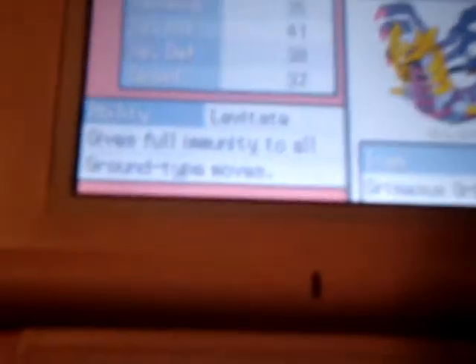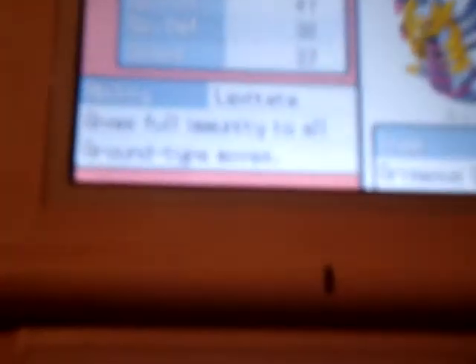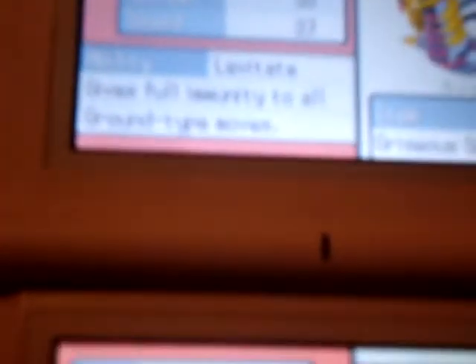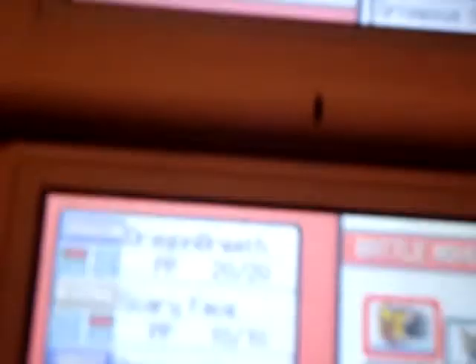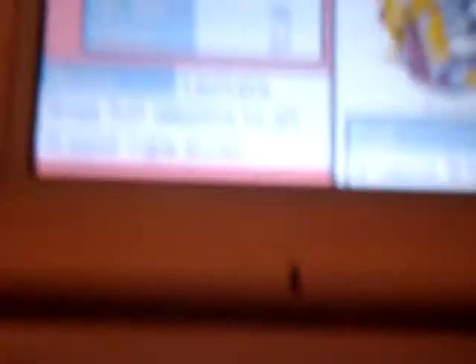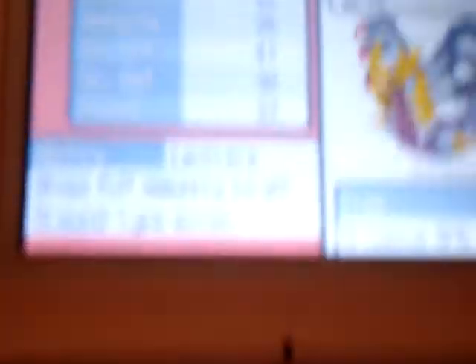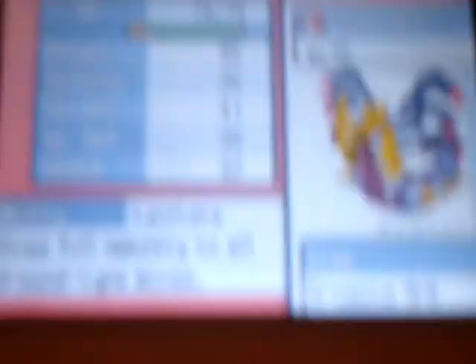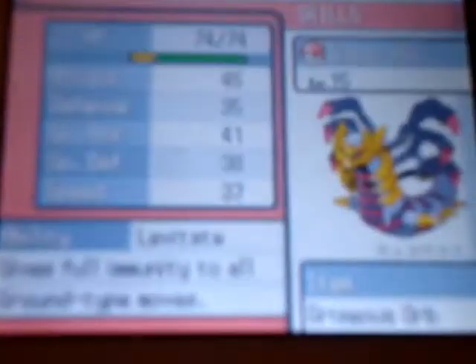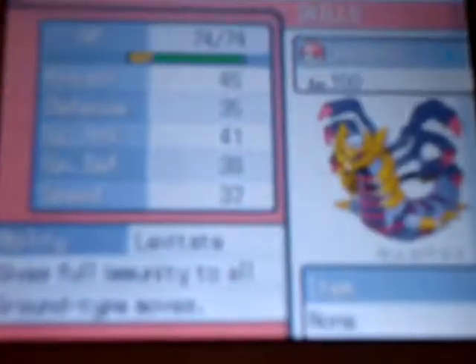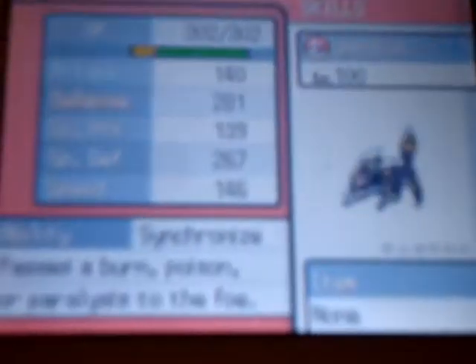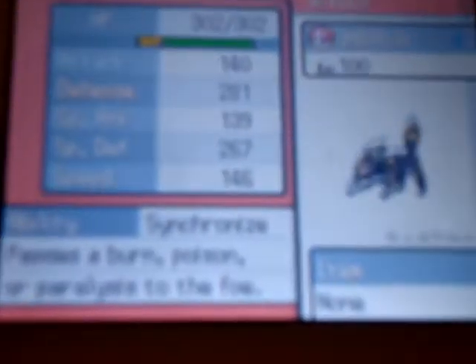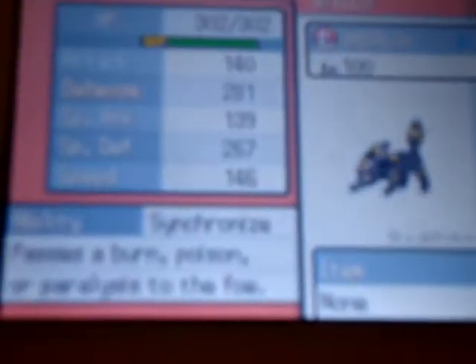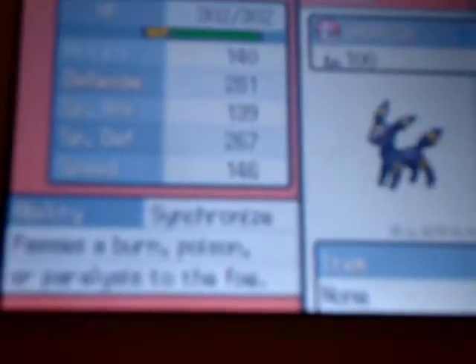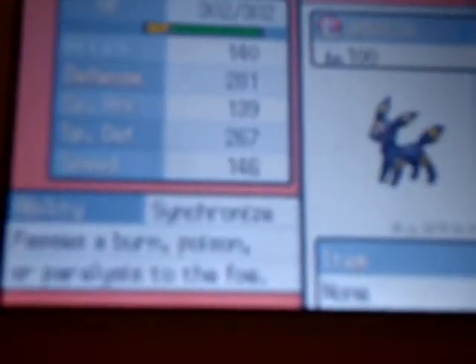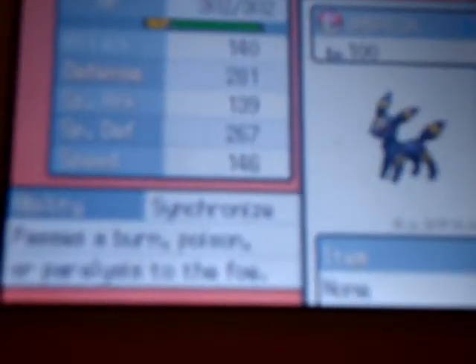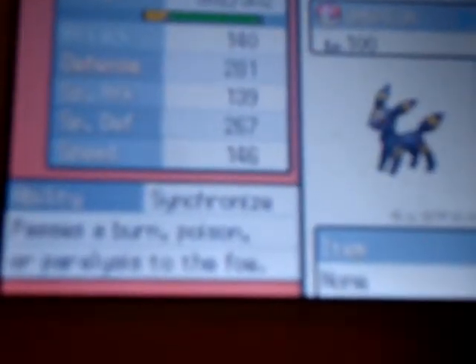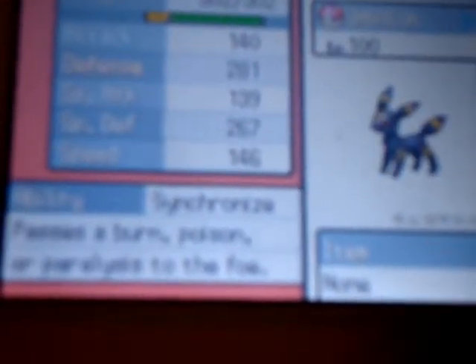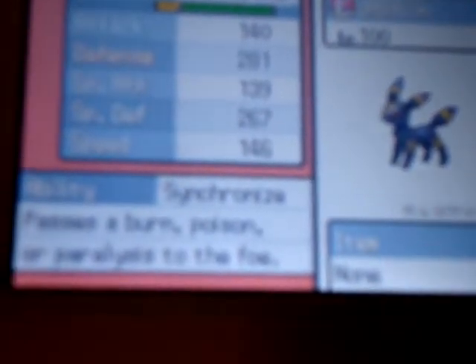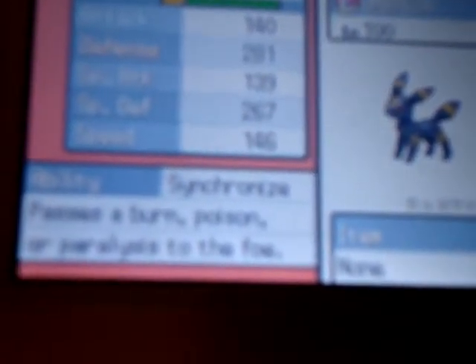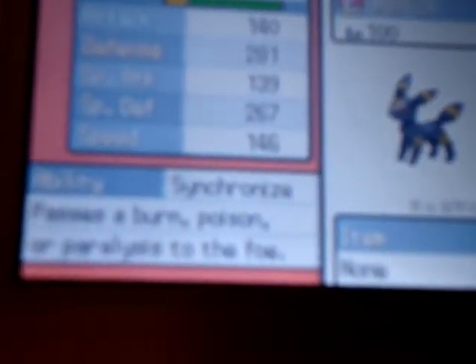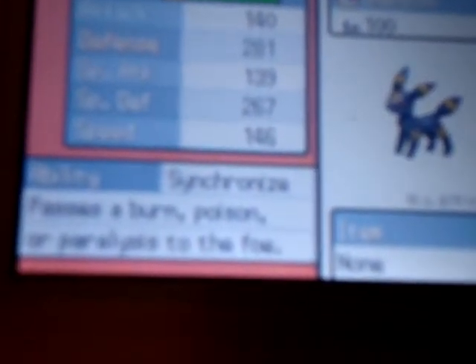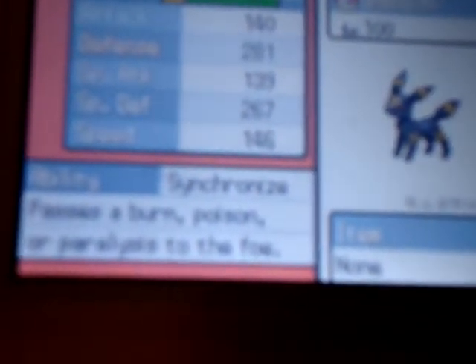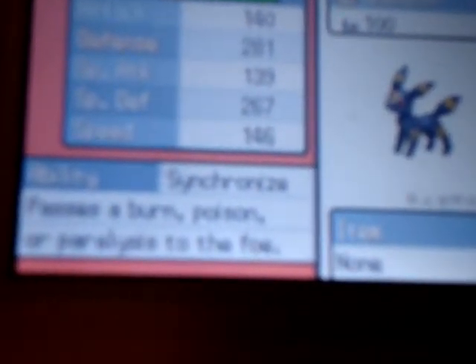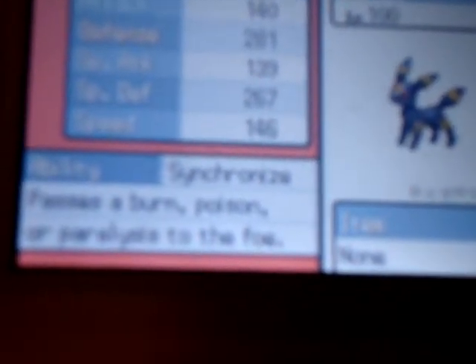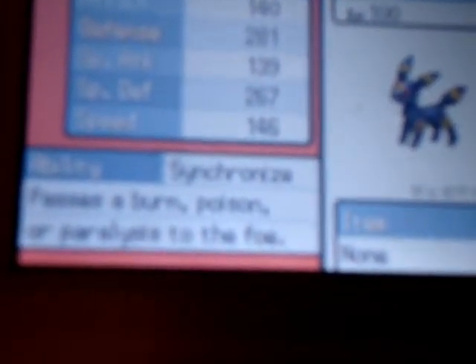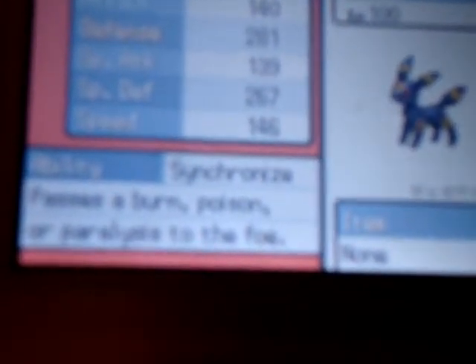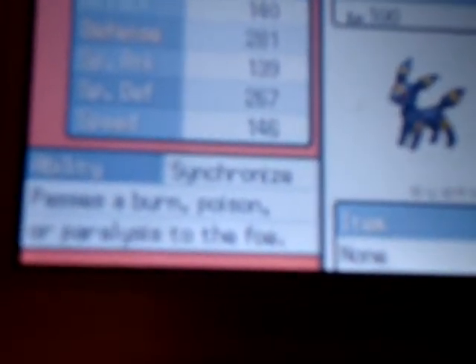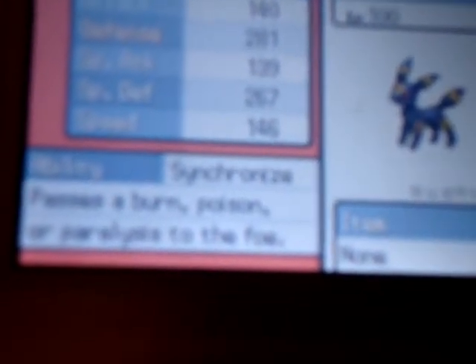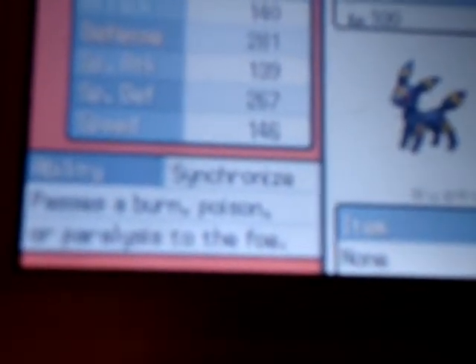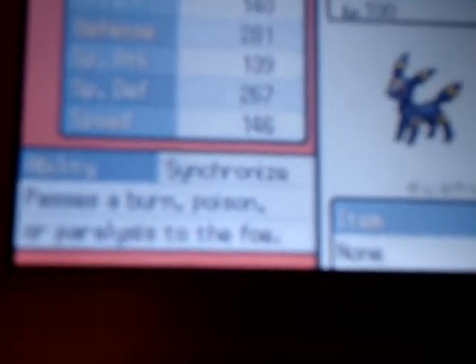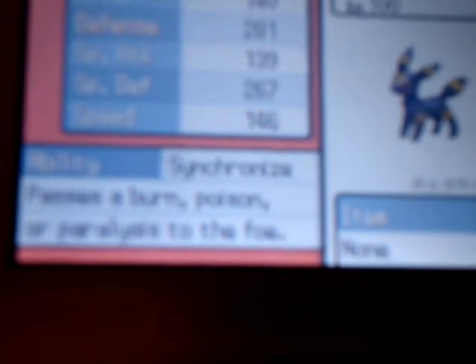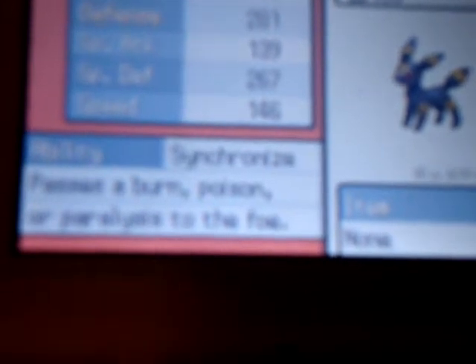Moving on. My level 100 Umbreon — it knows Return, Psychic, Dig, and Cut.